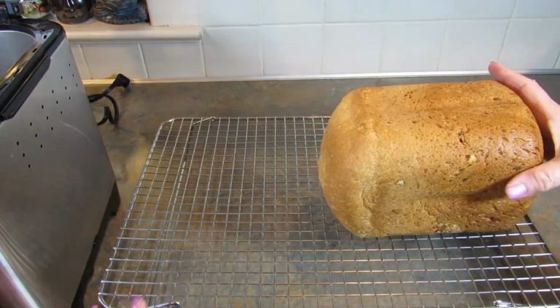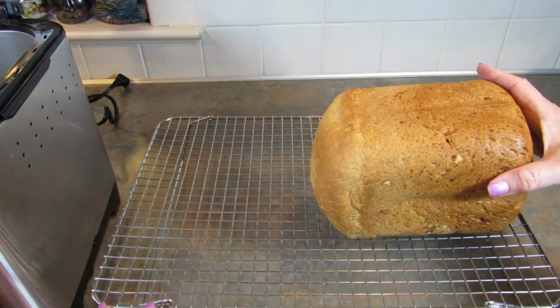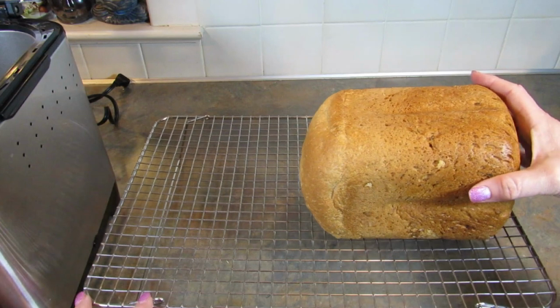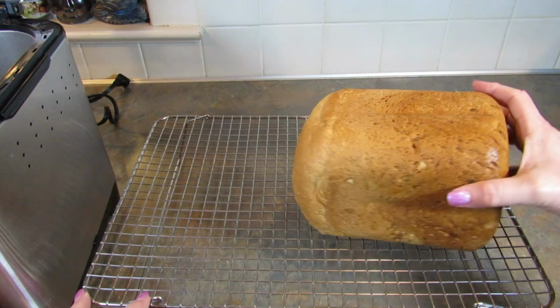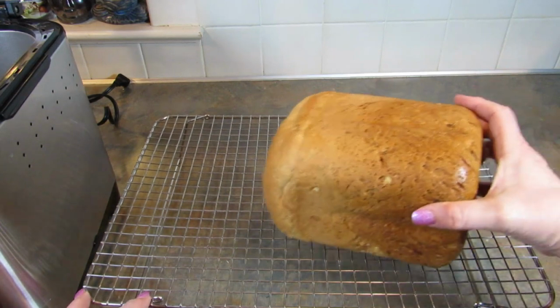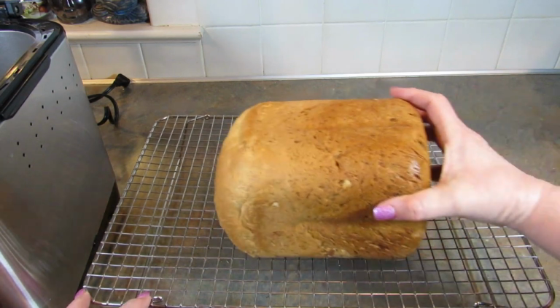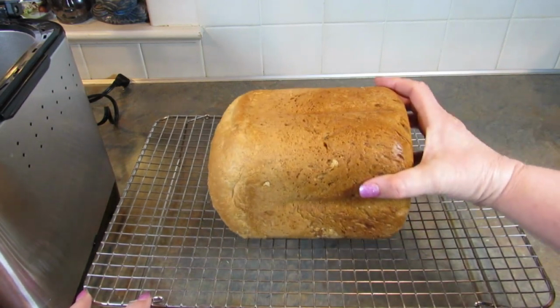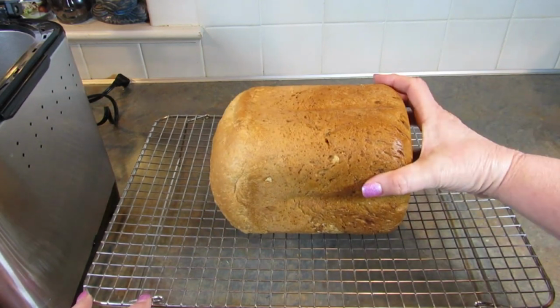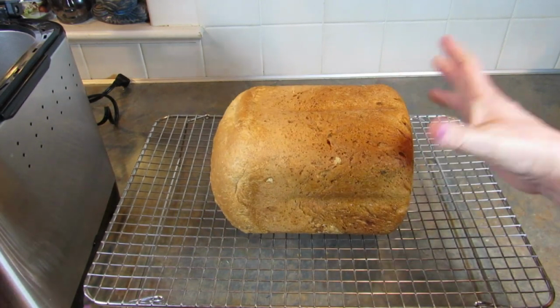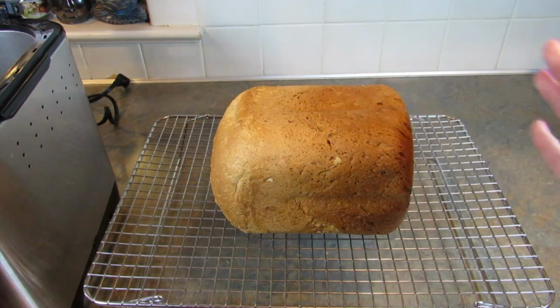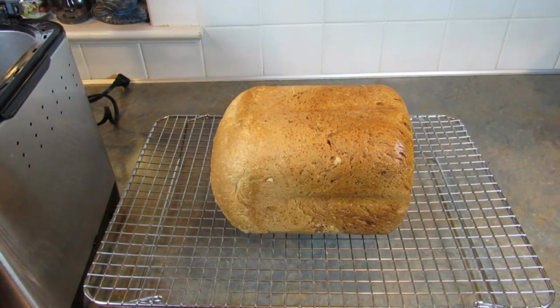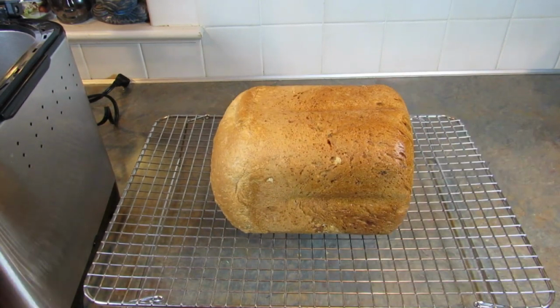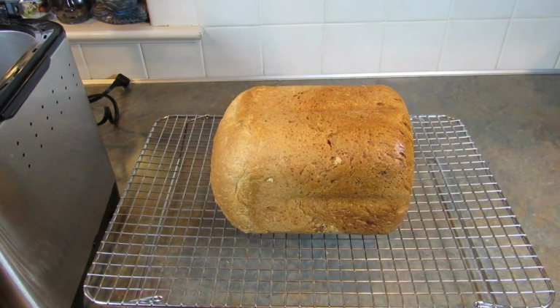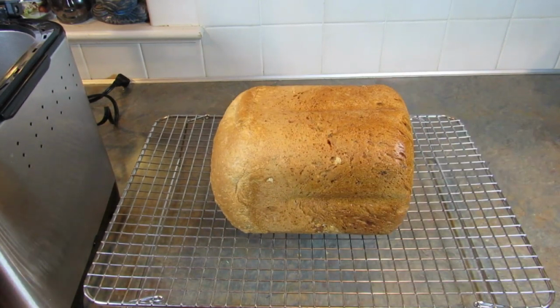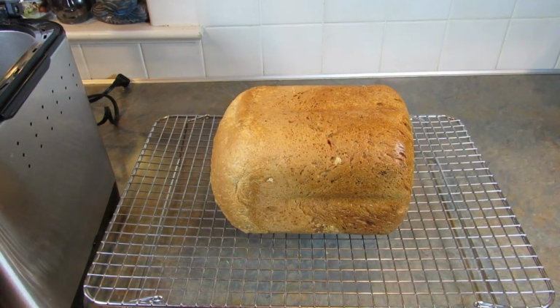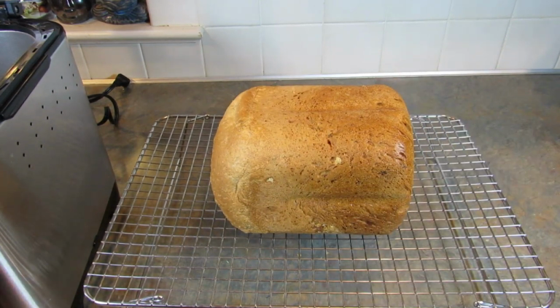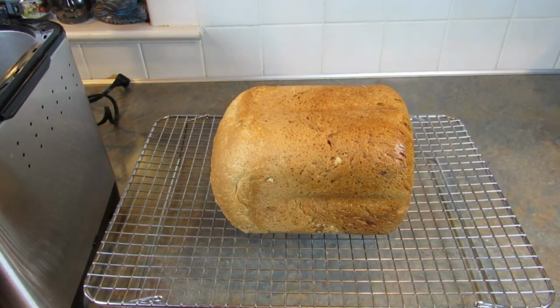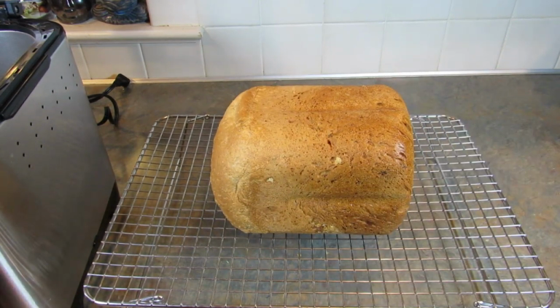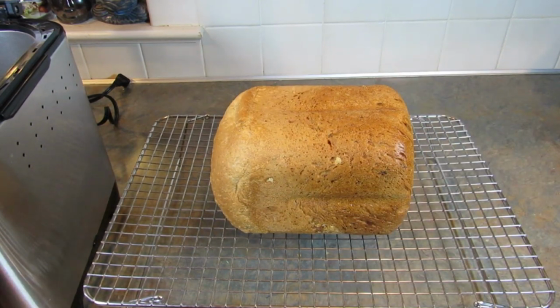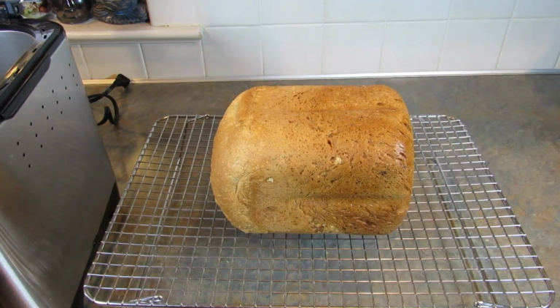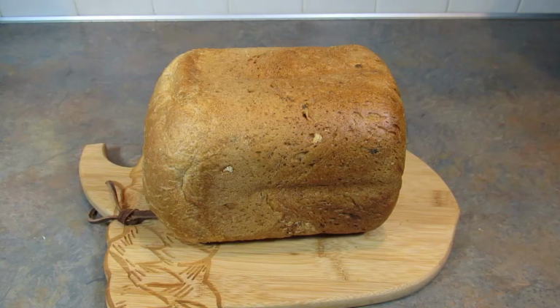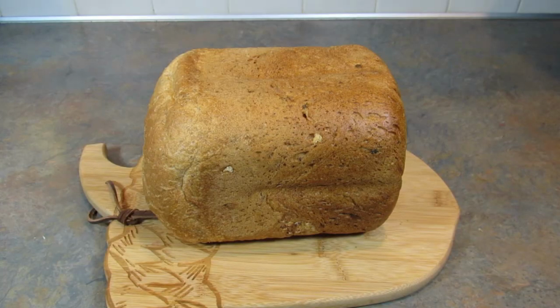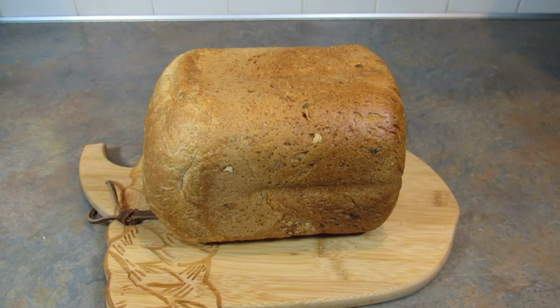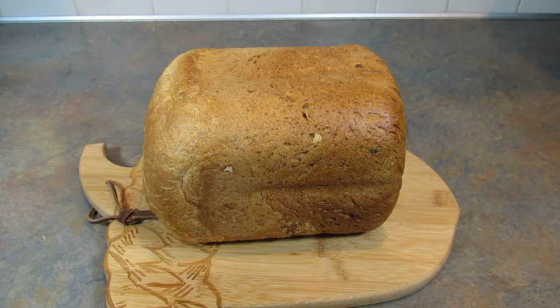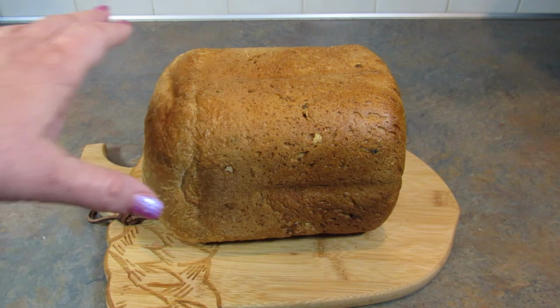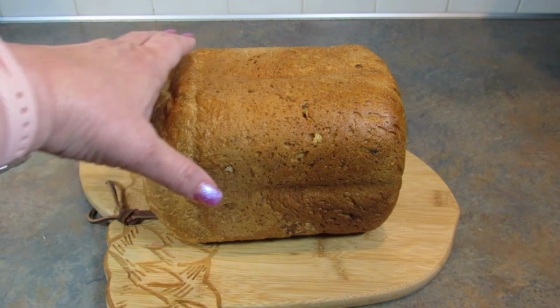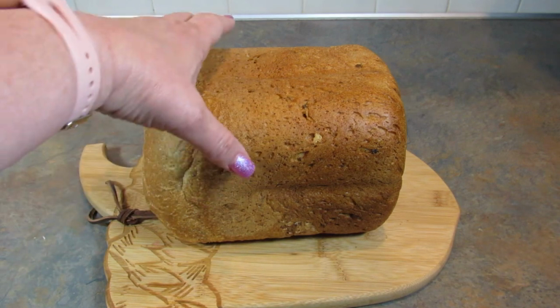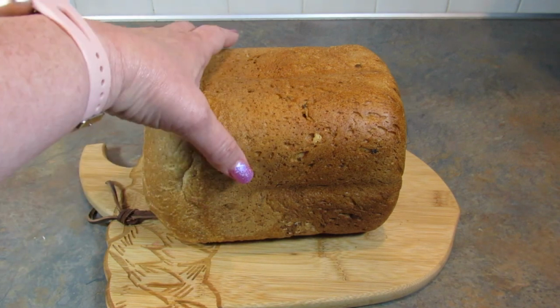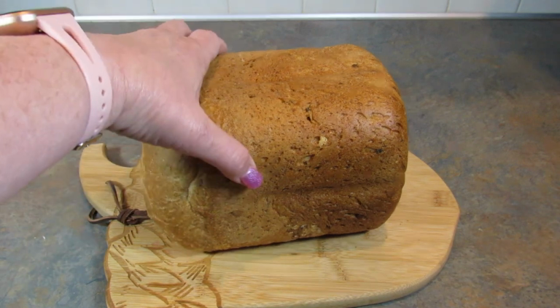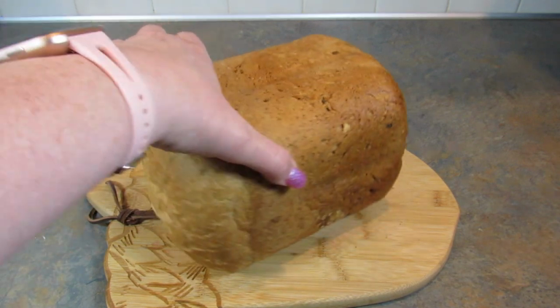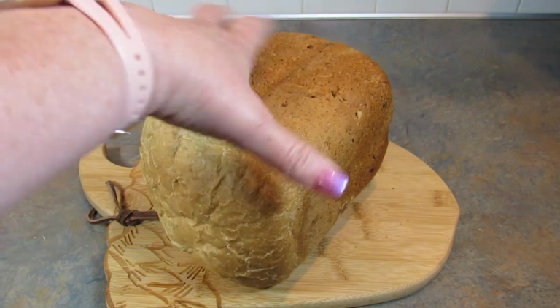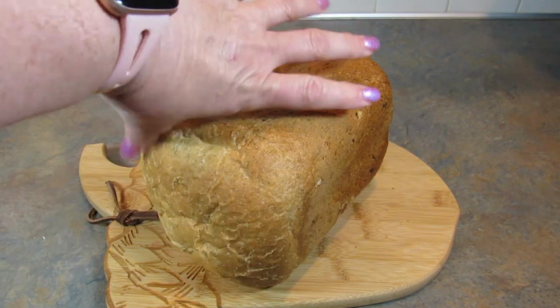The bread is done. Now I'm just going to let it cool off before I cut it. Okay, so the bread is more or less cooled off.